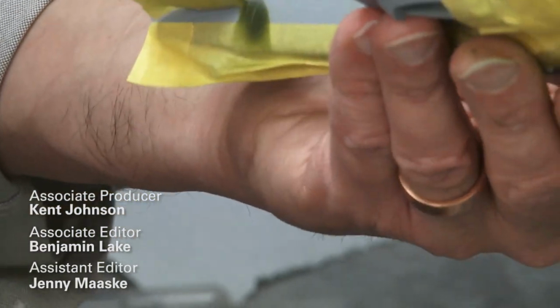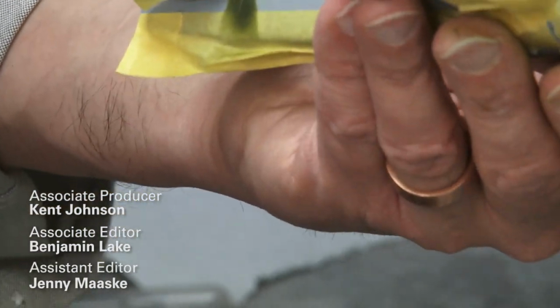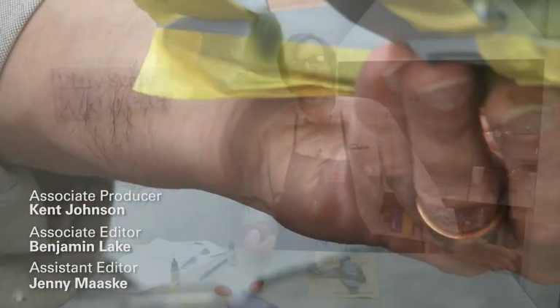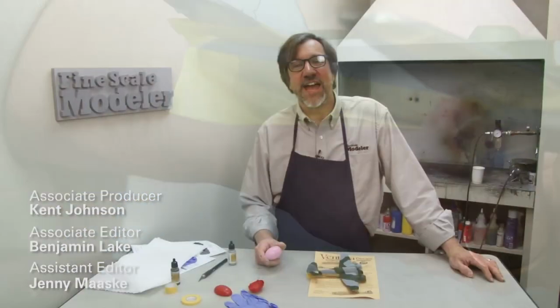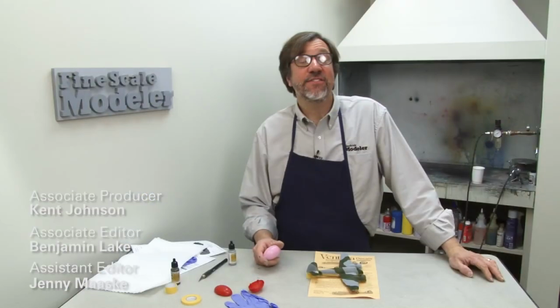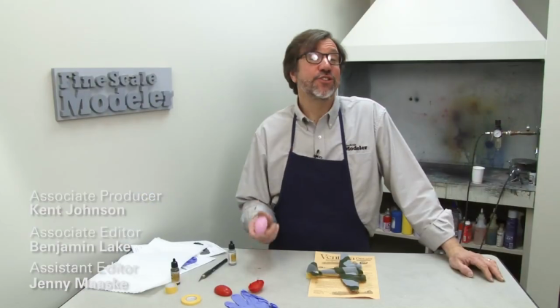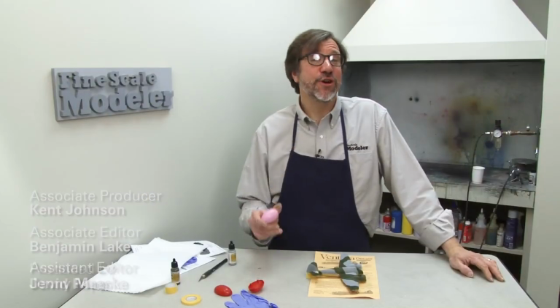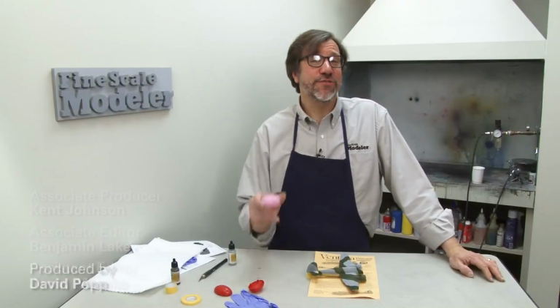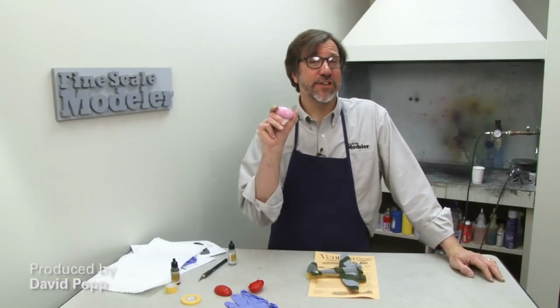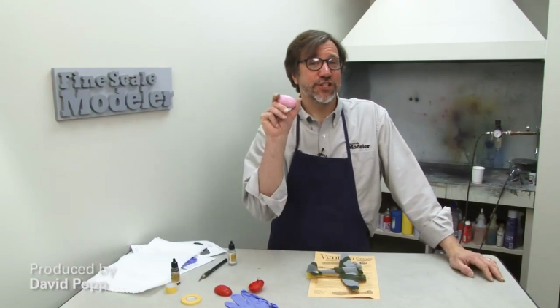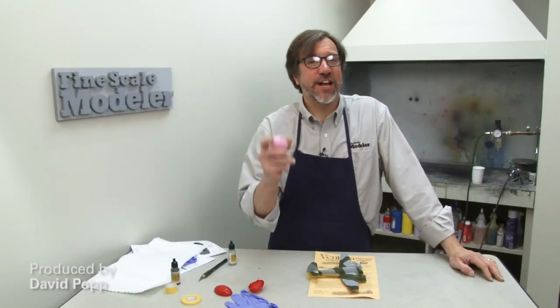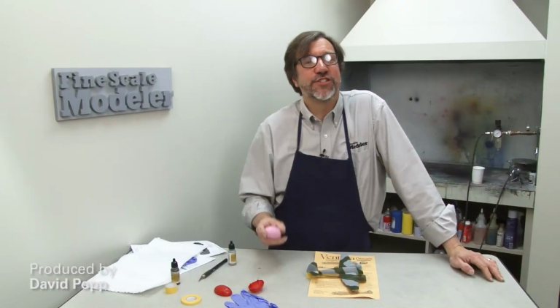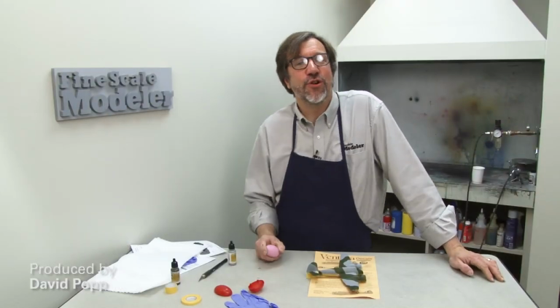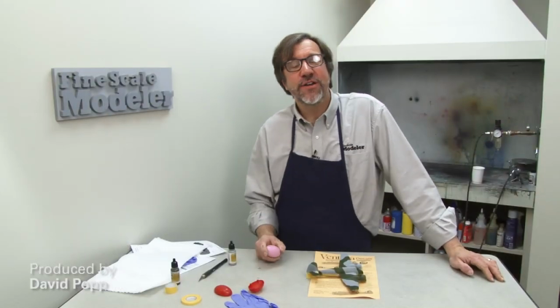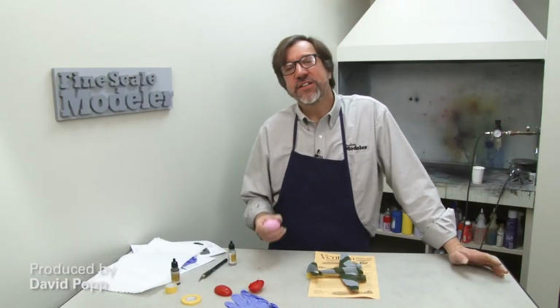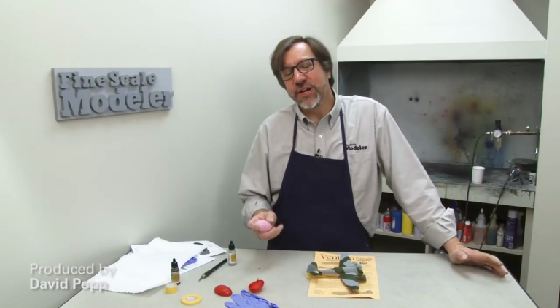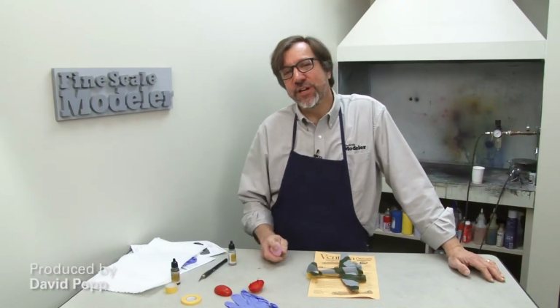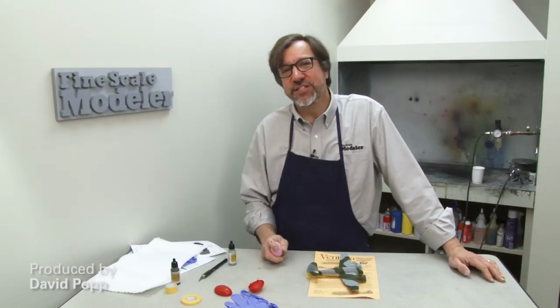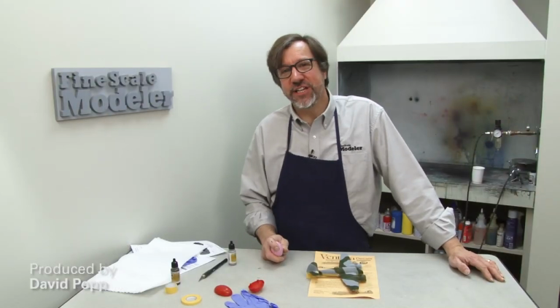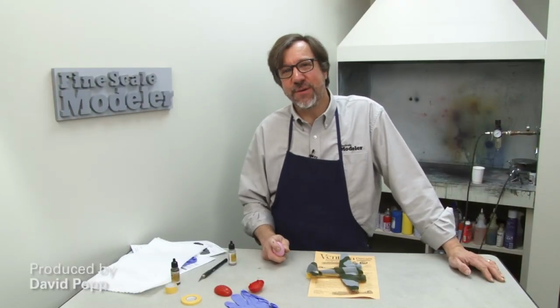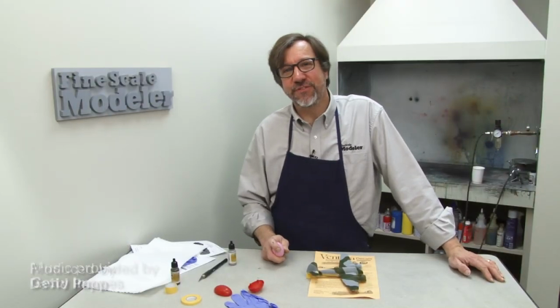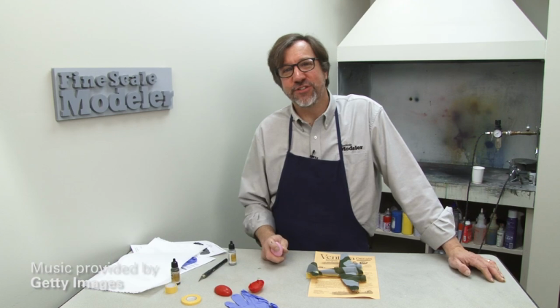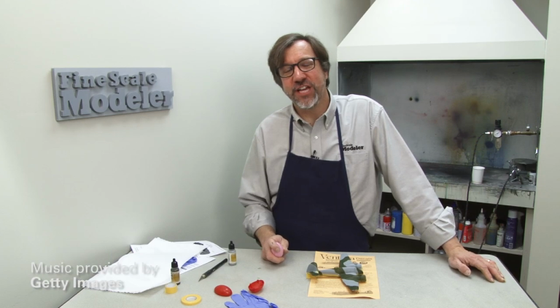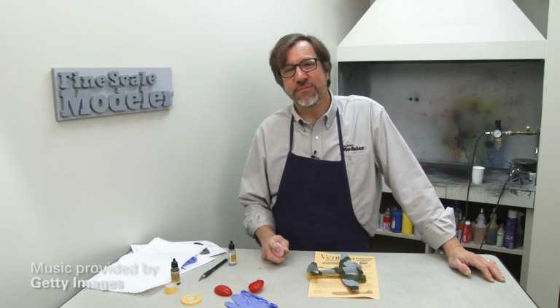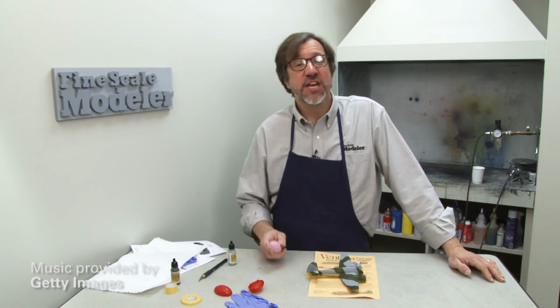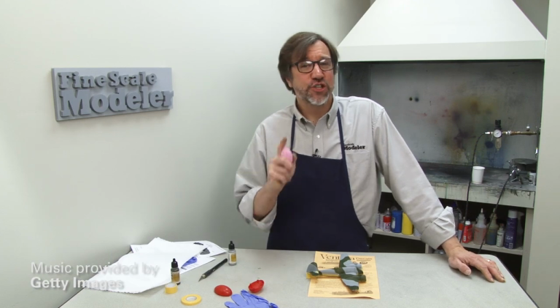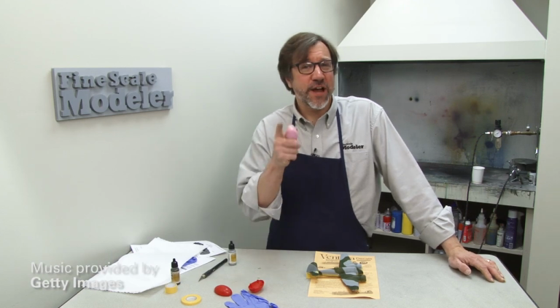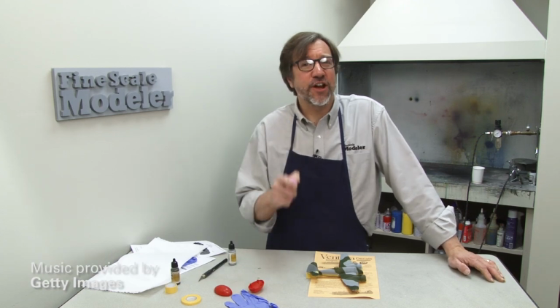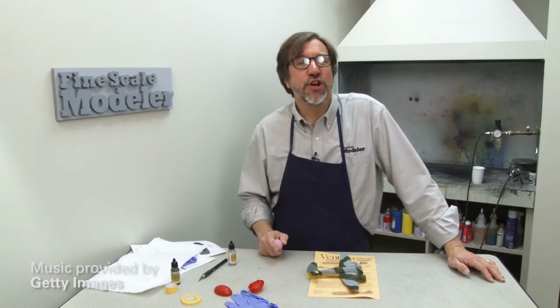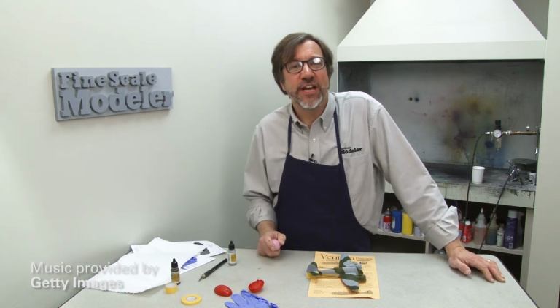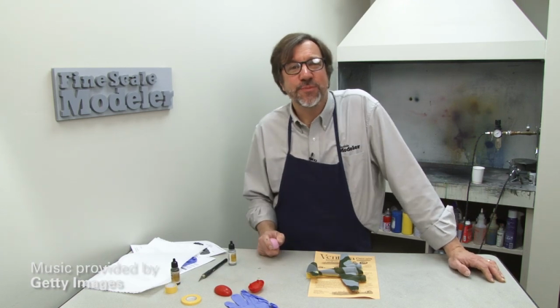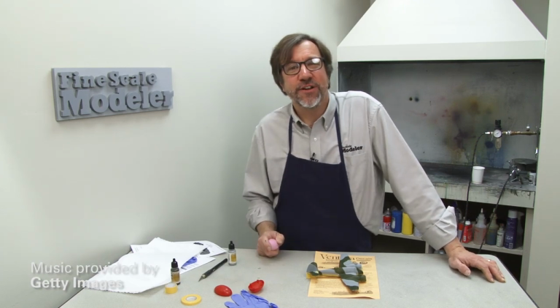So there you have it — the joys of using a child's toy to get realistic camouflage schemes. Try it on your next model.